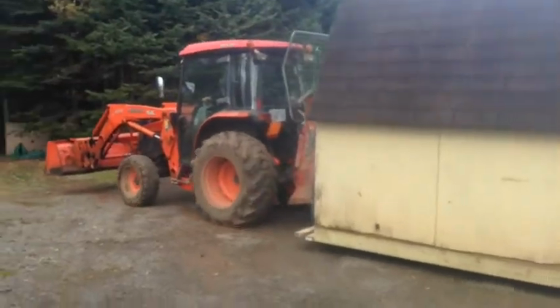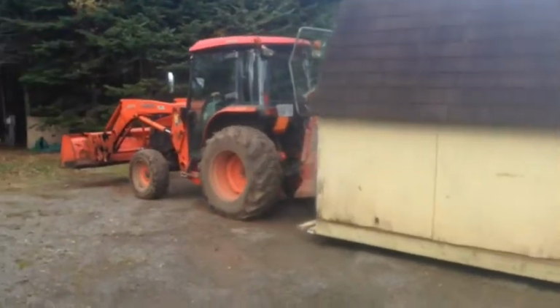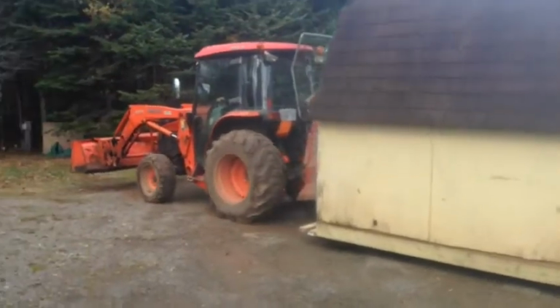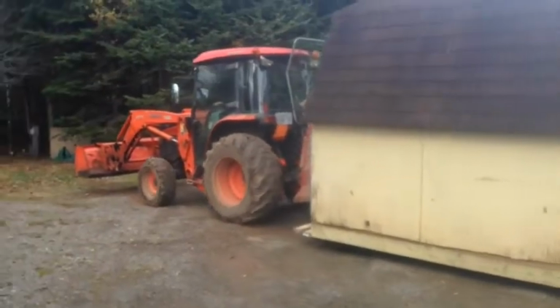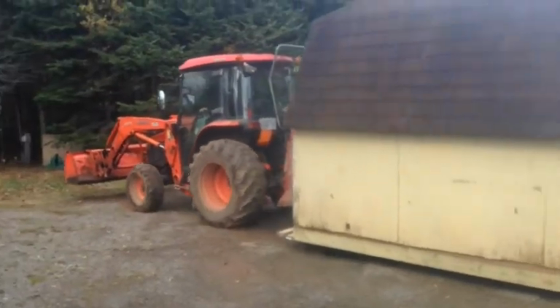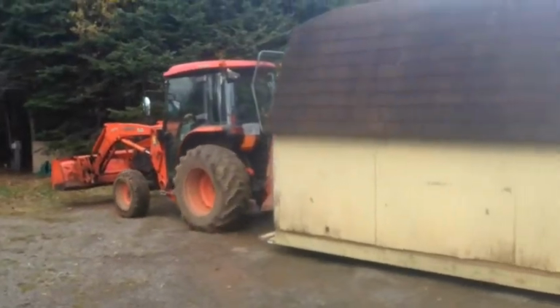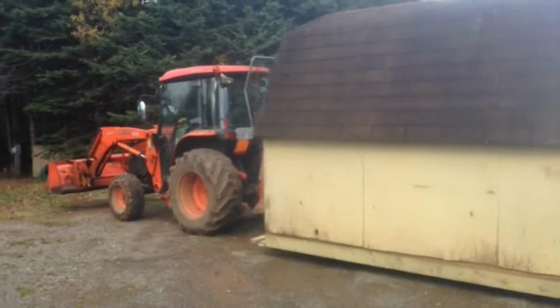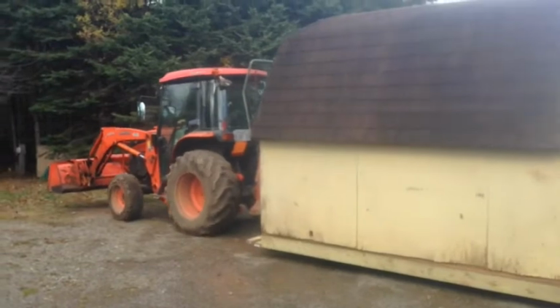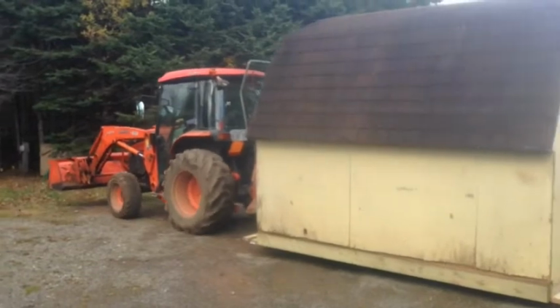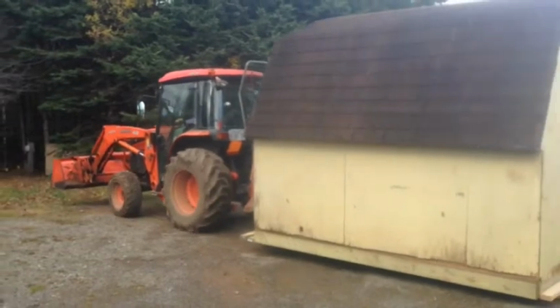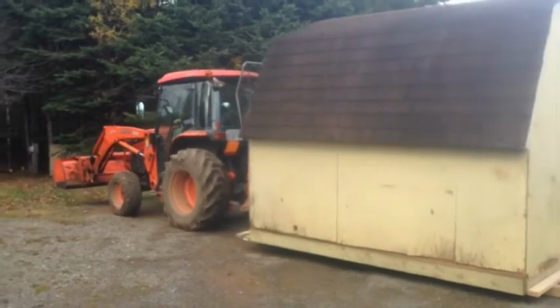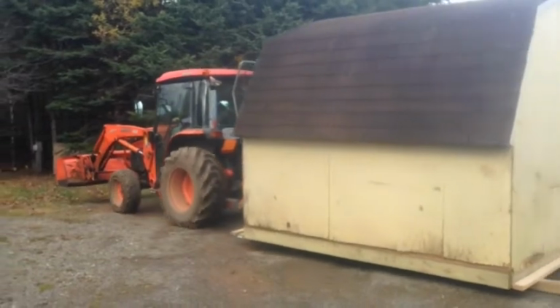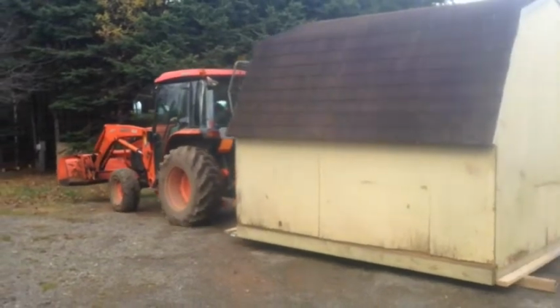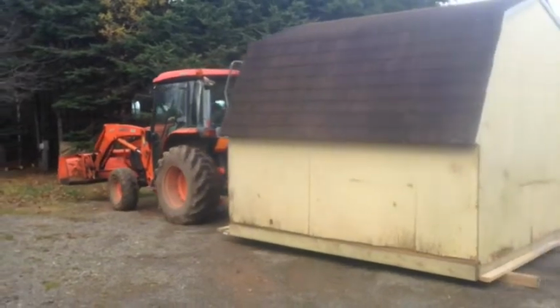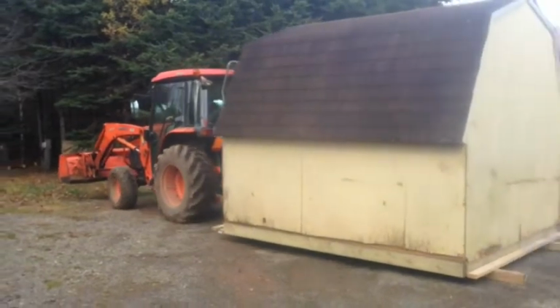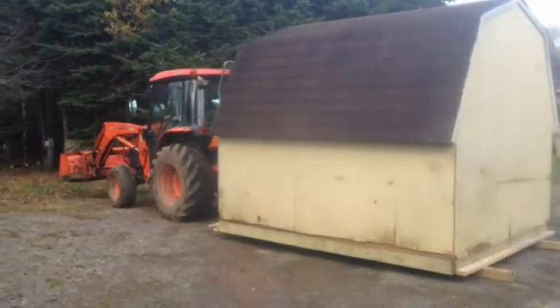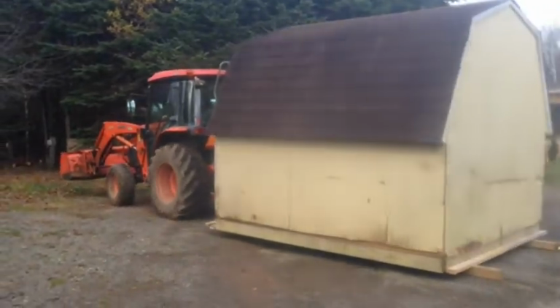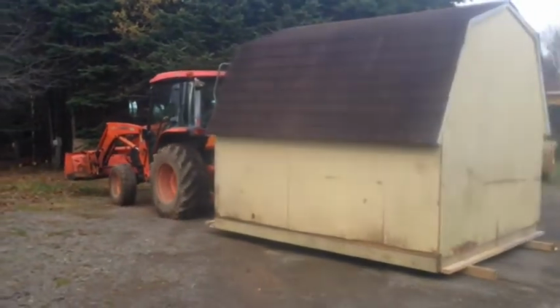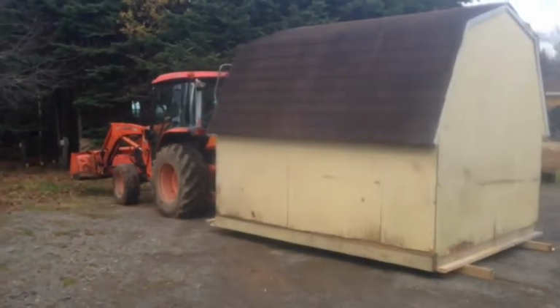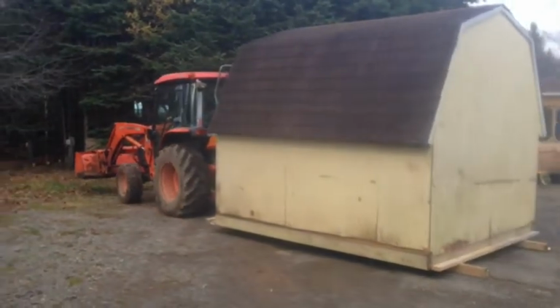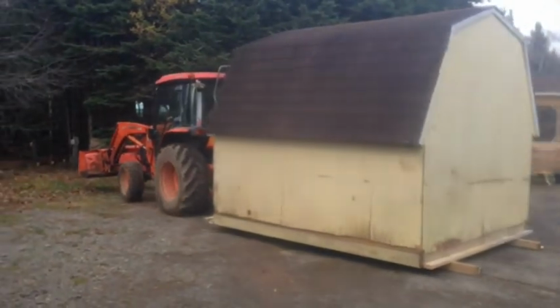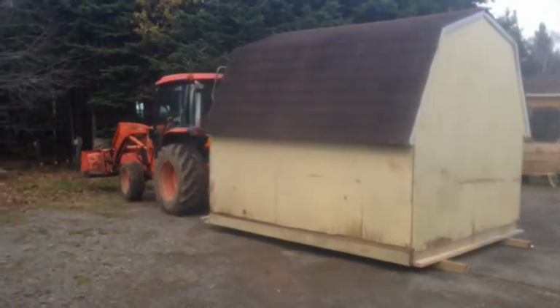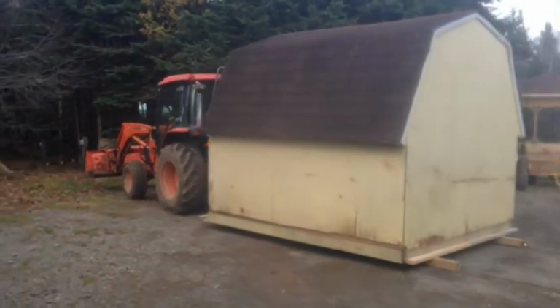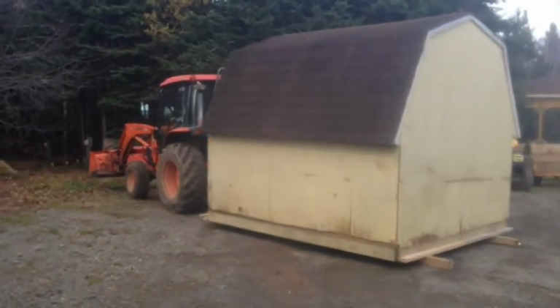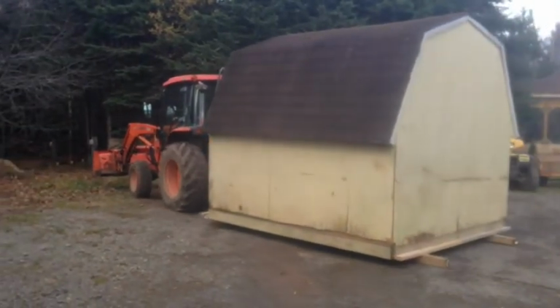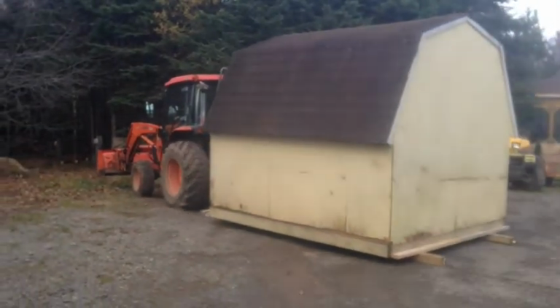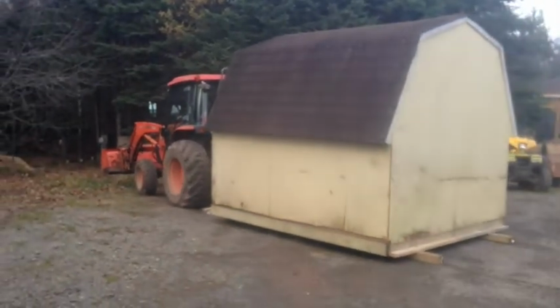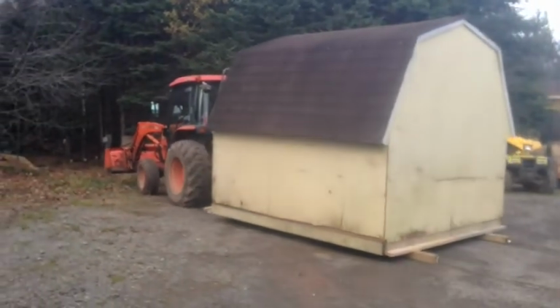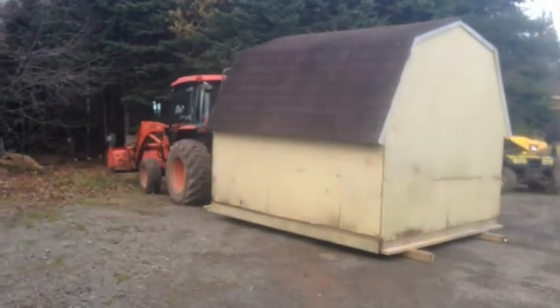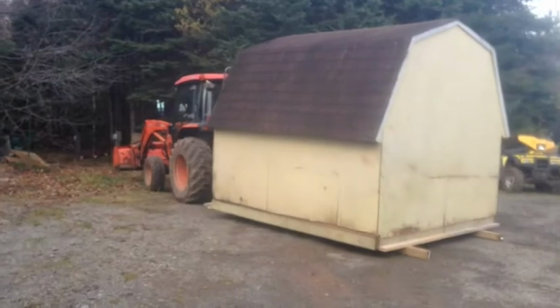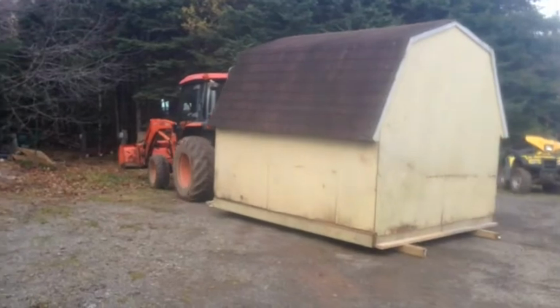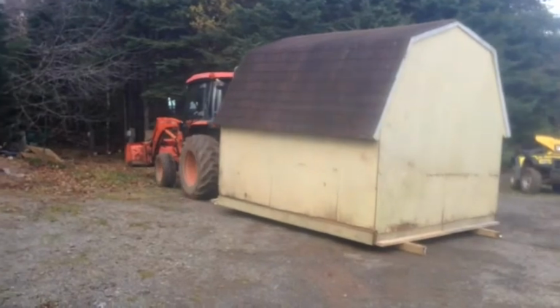We continued down a narrow trail on a little water in the barn. We previously cleared an area for the barn.